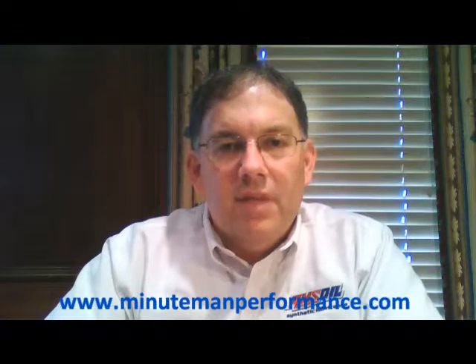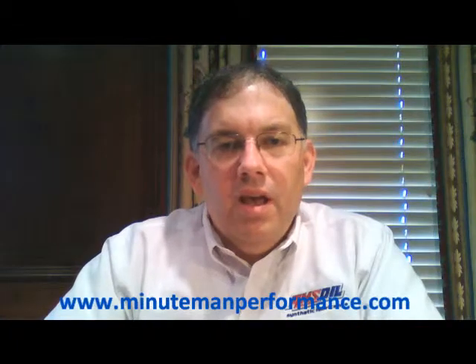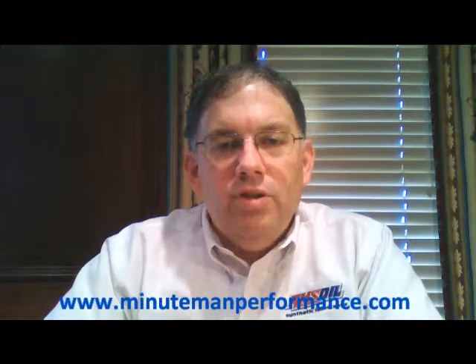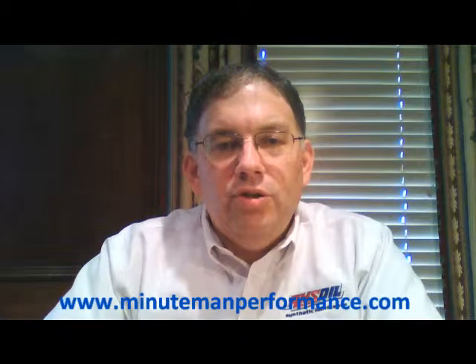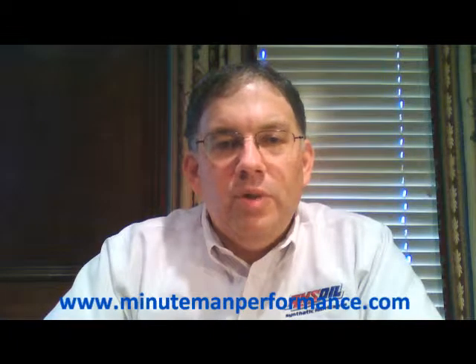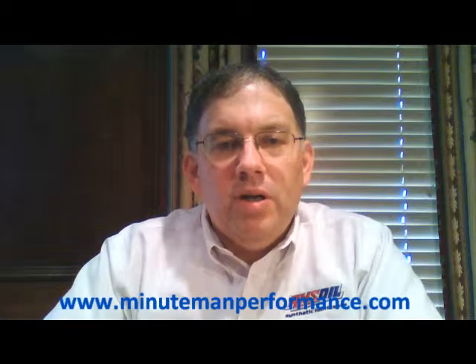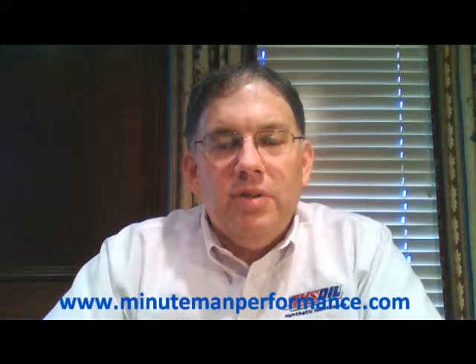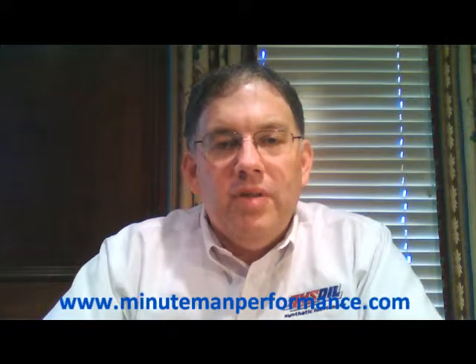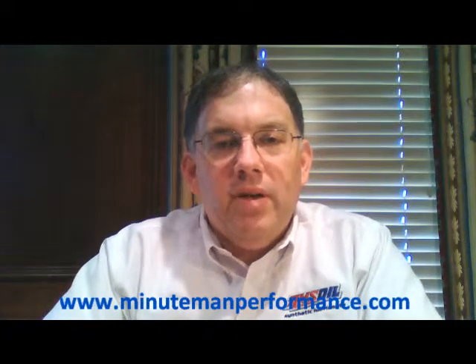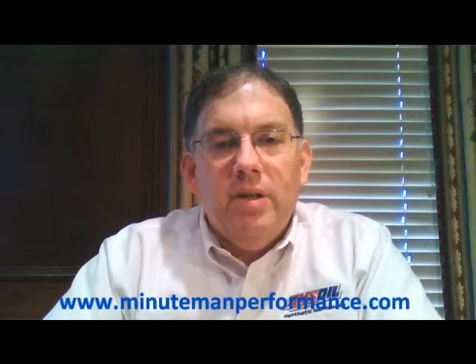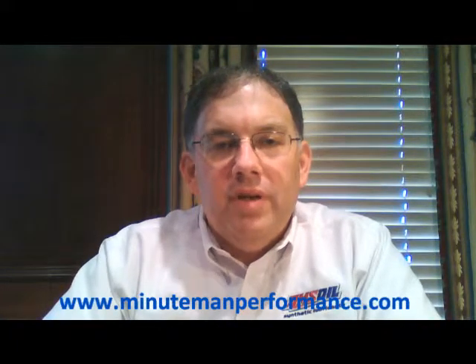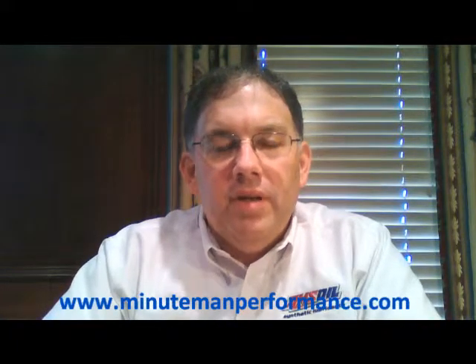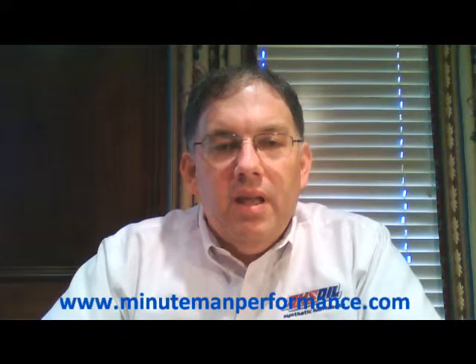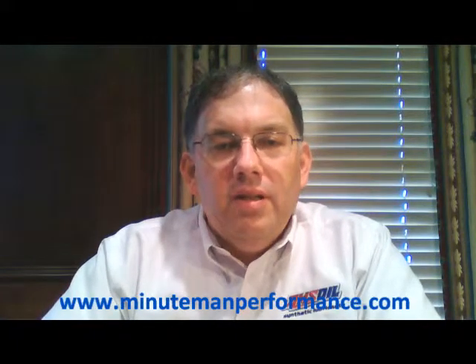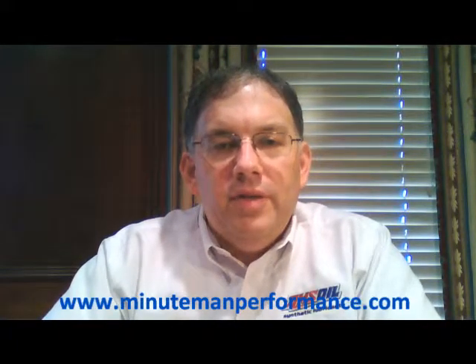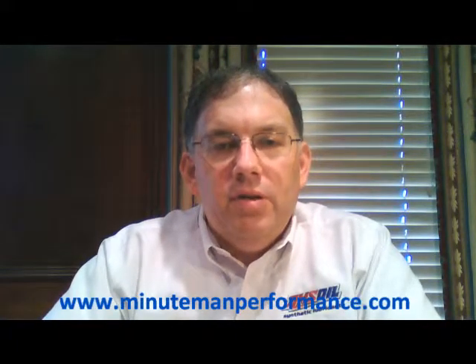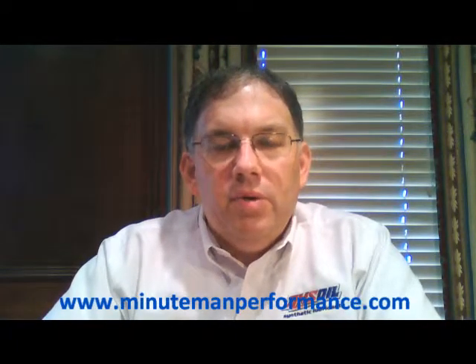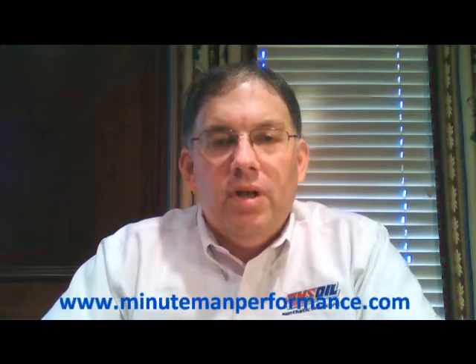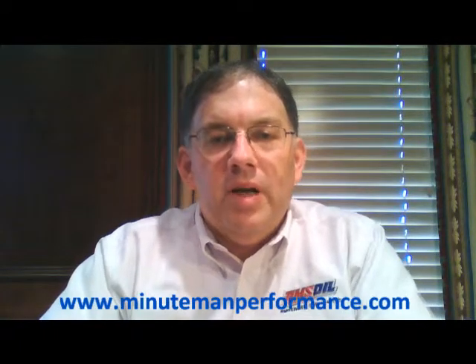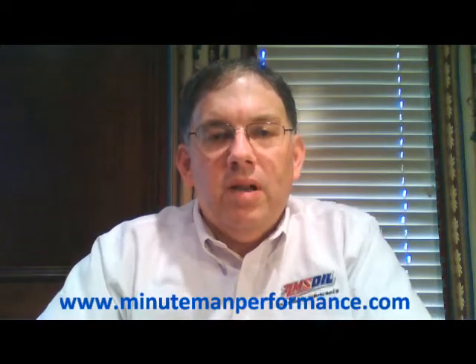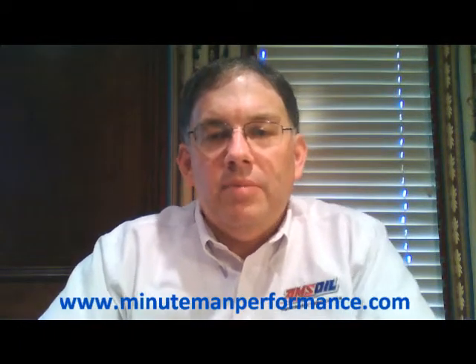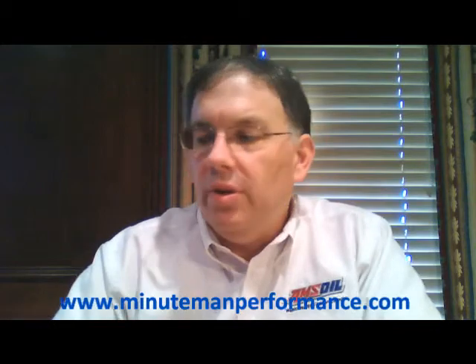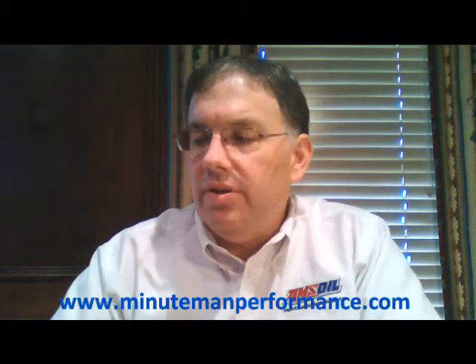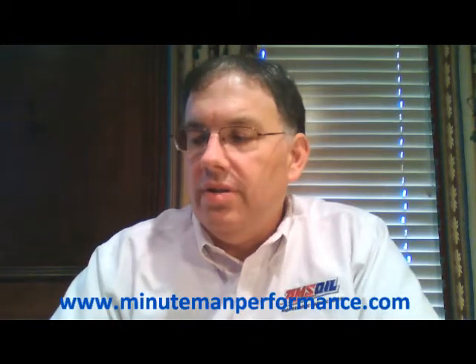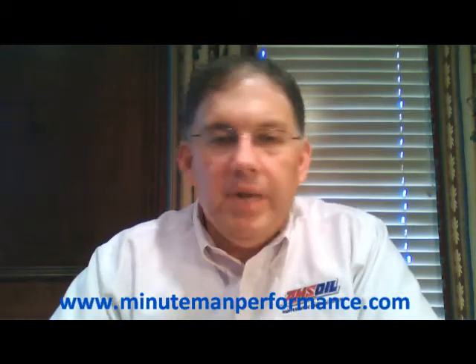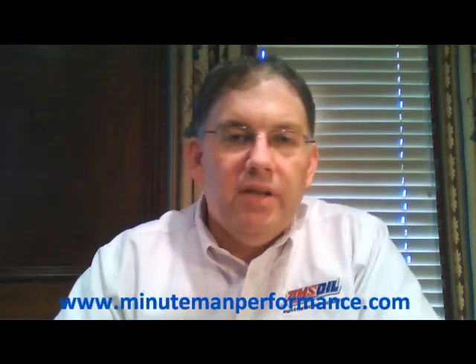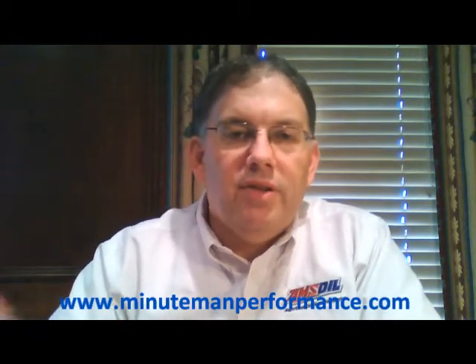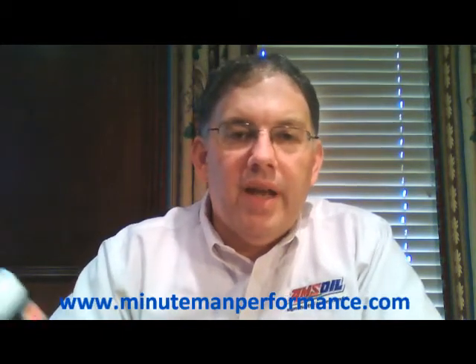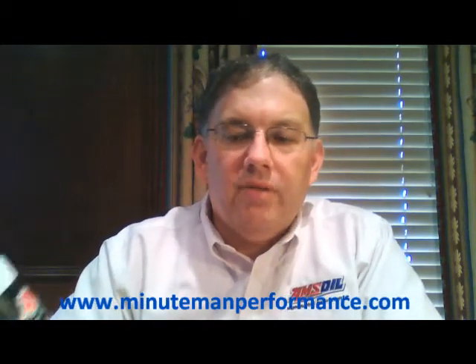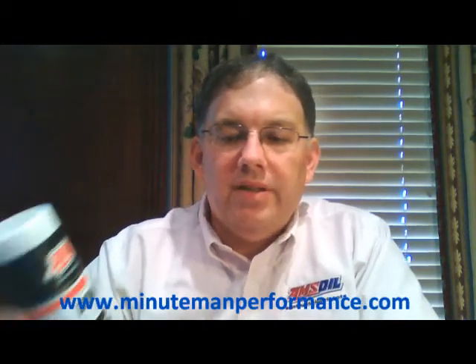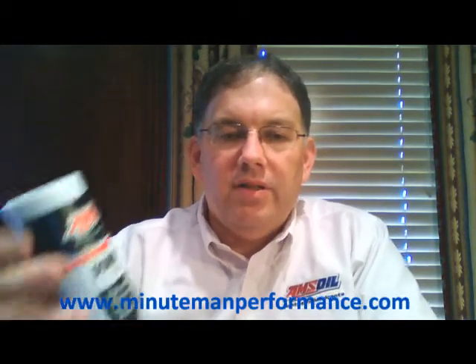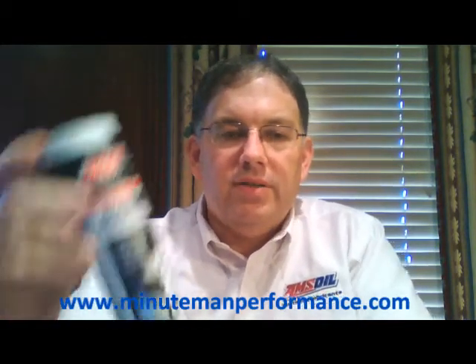Hello YouTube and welcome to Synthetic Oil Info. In this video I want to talk about Amsoil's Dominator Synthetic Racing Grease.